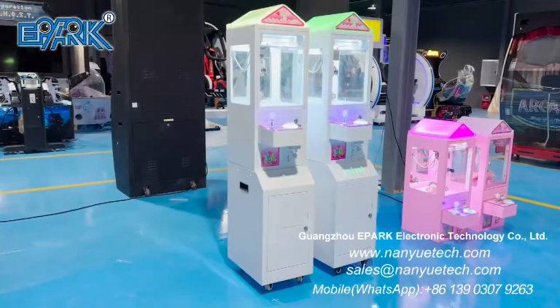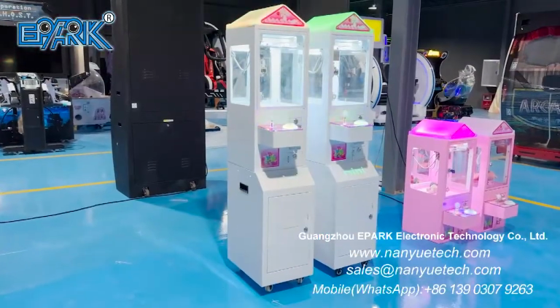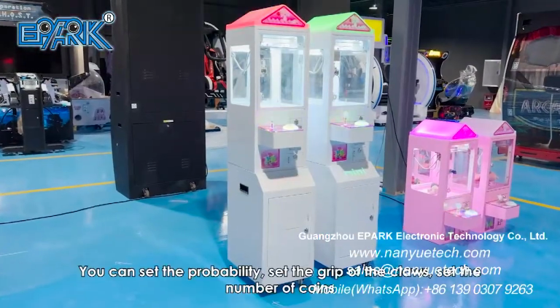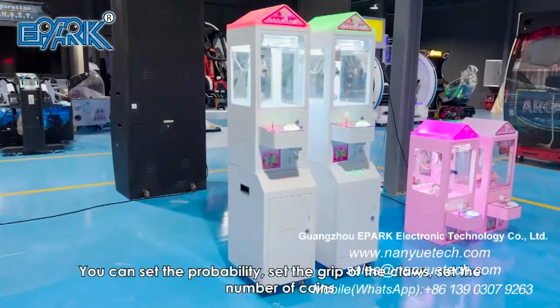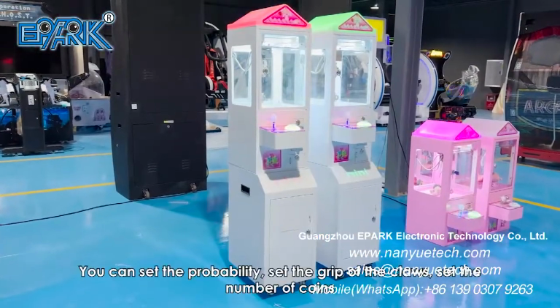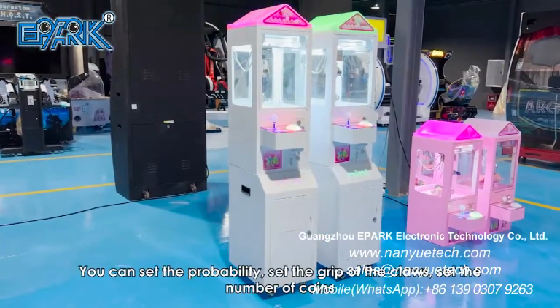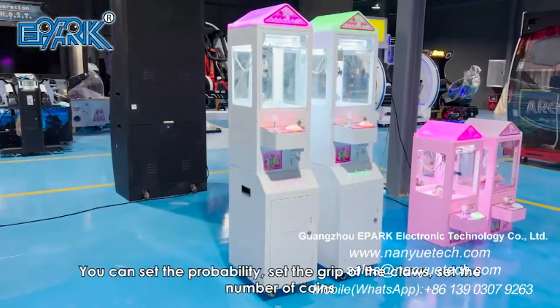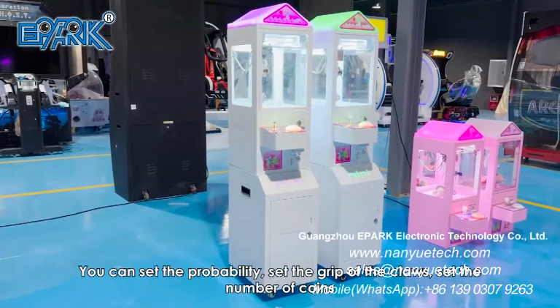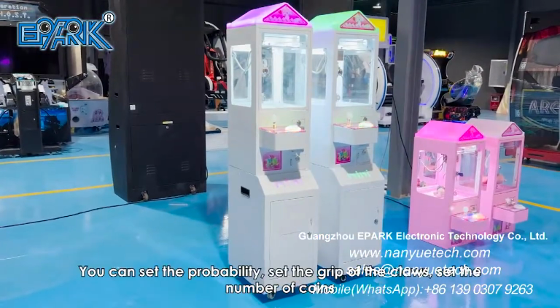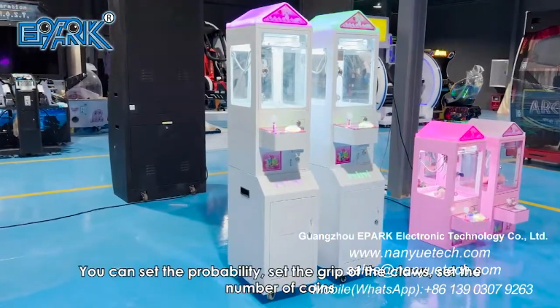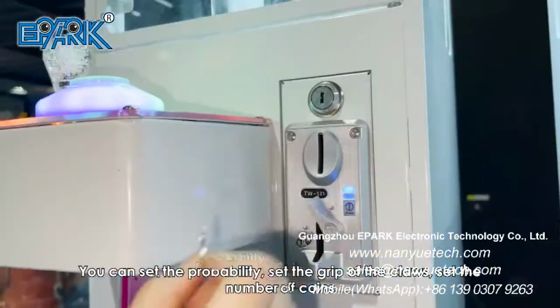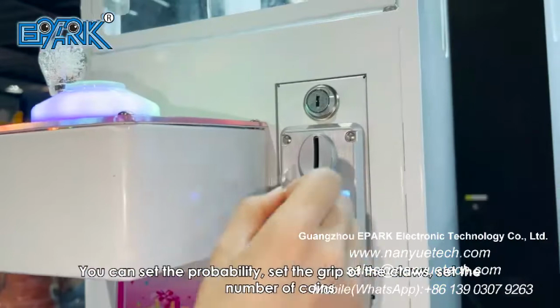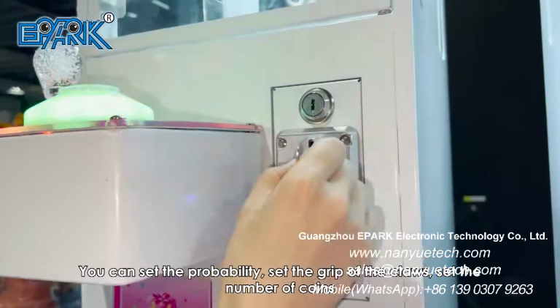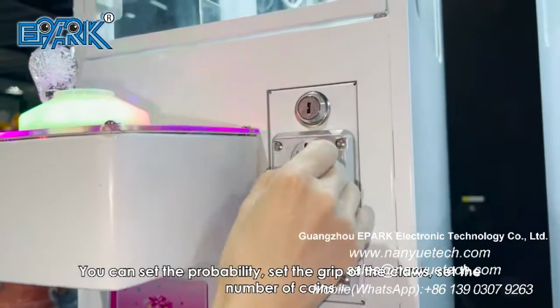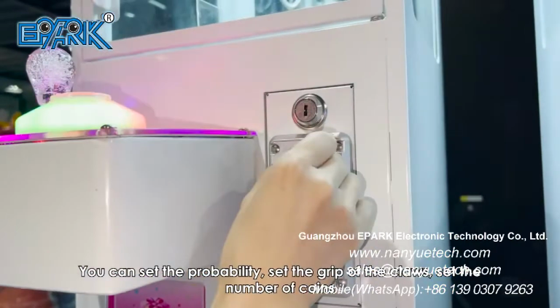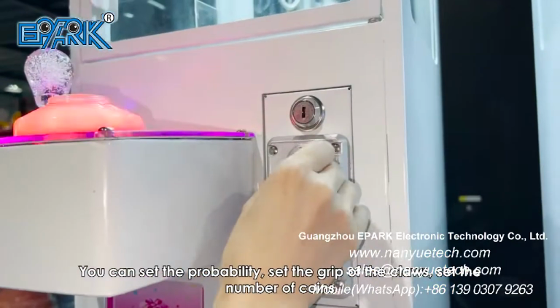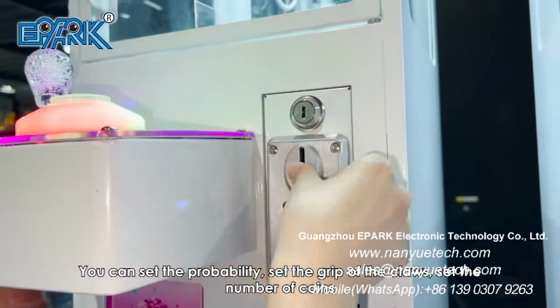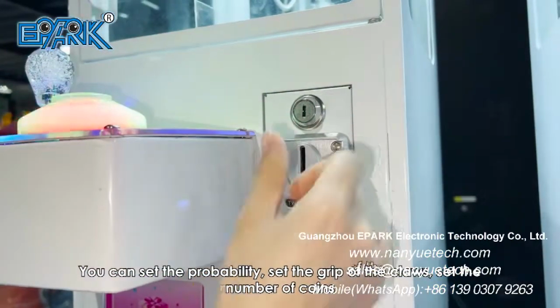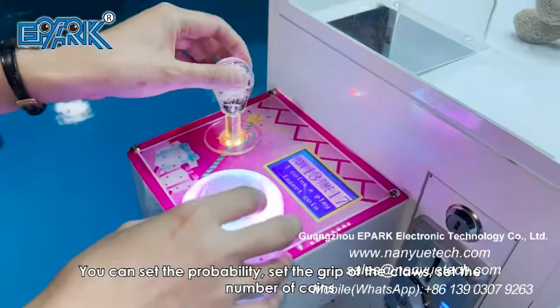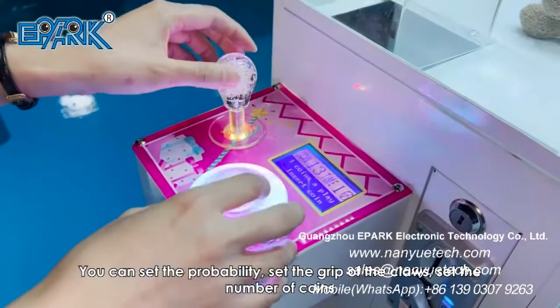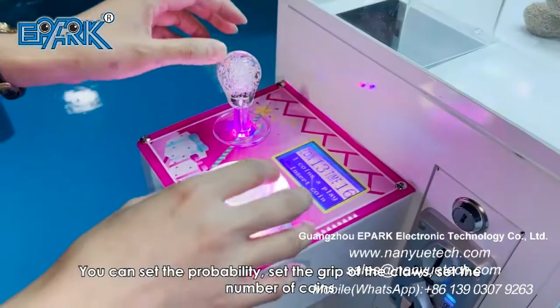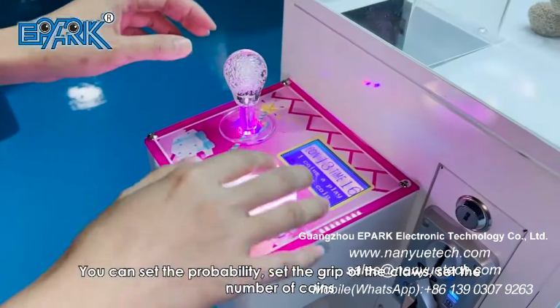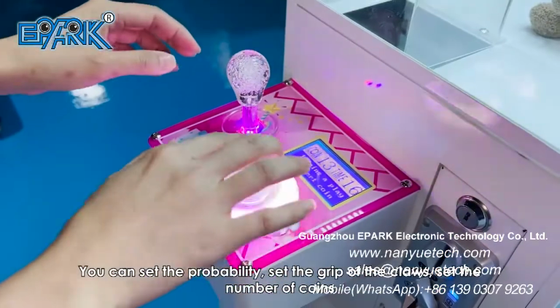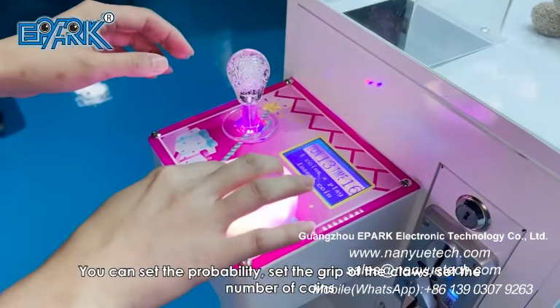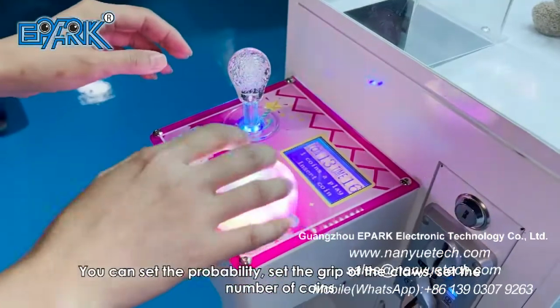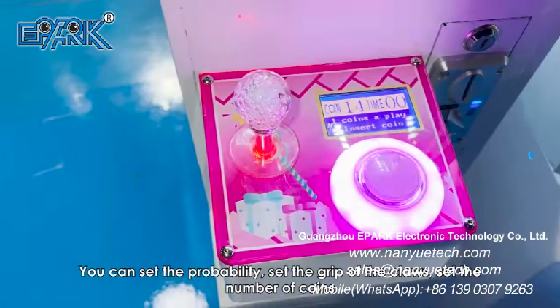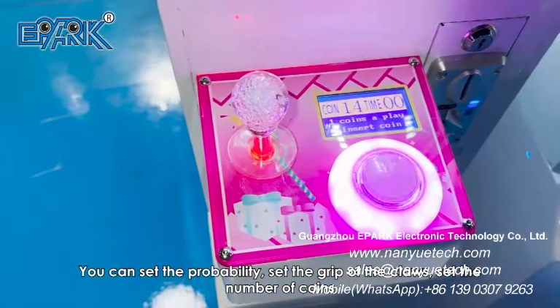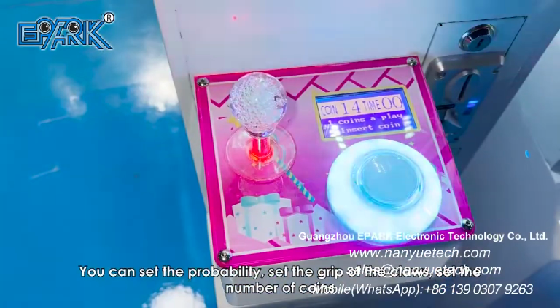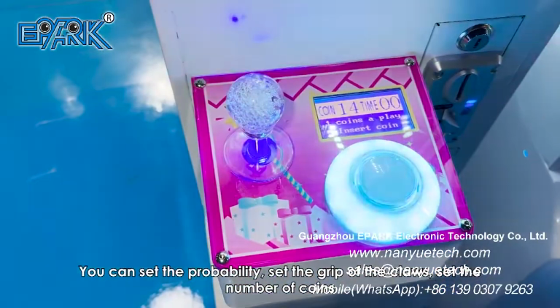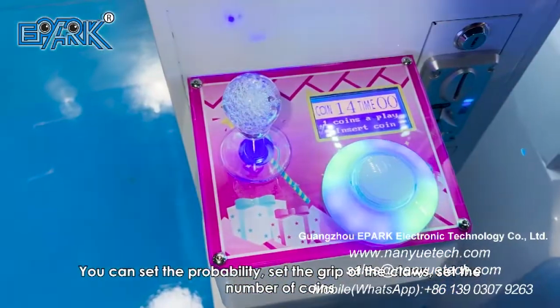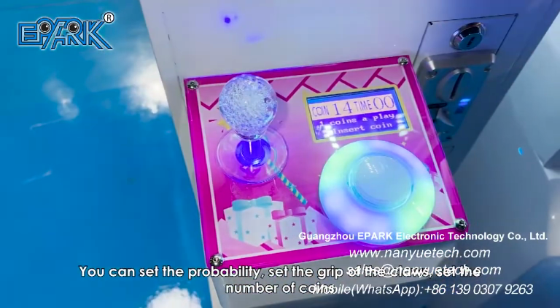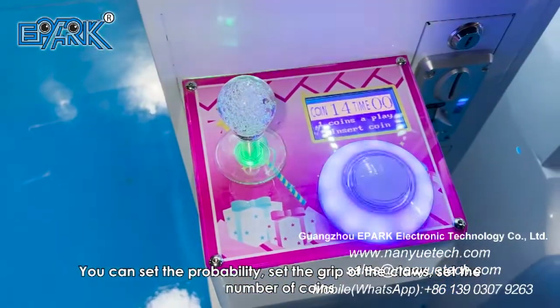You can set the probability, set the grip of the claws, and set the number of coins.